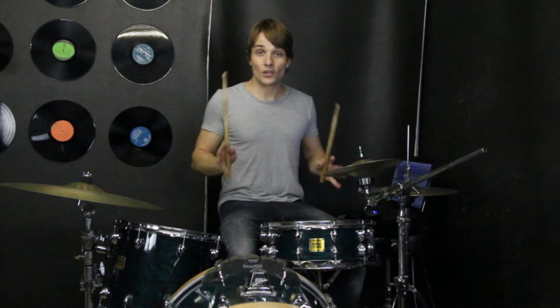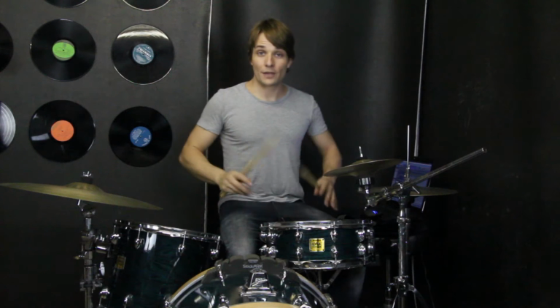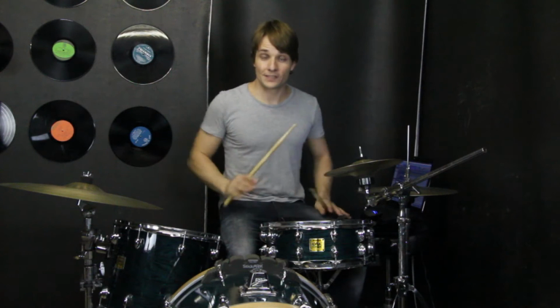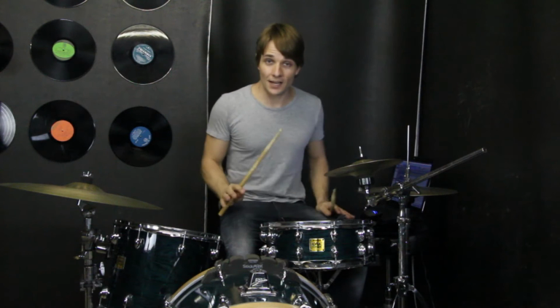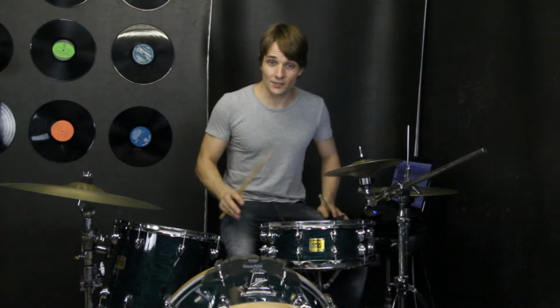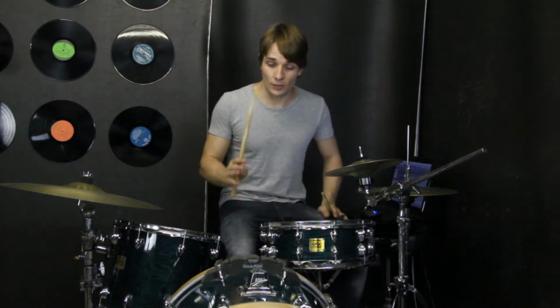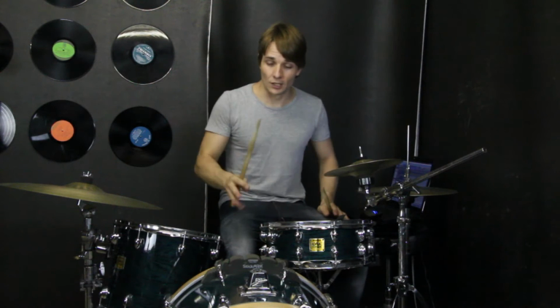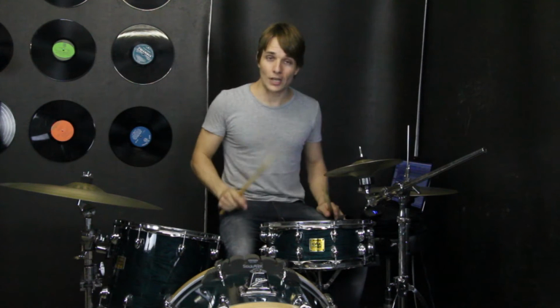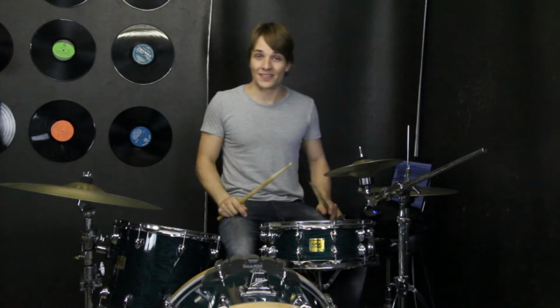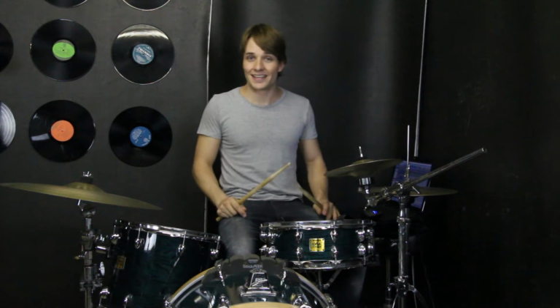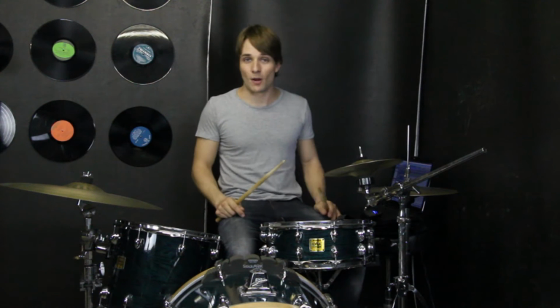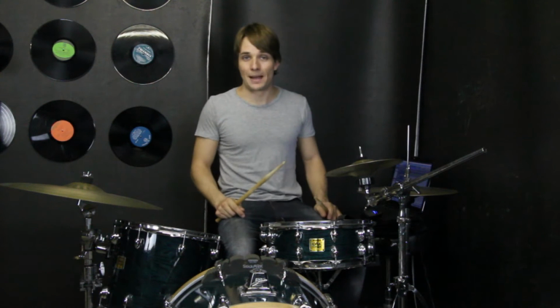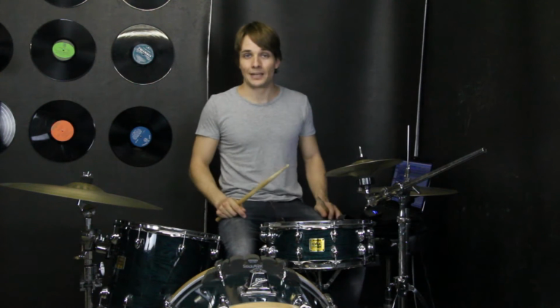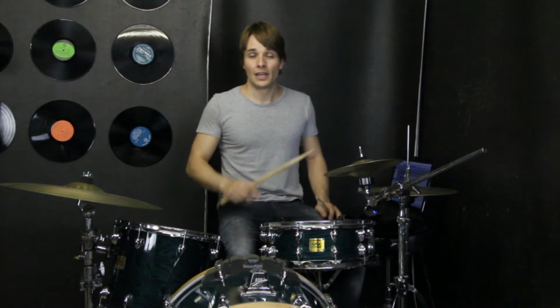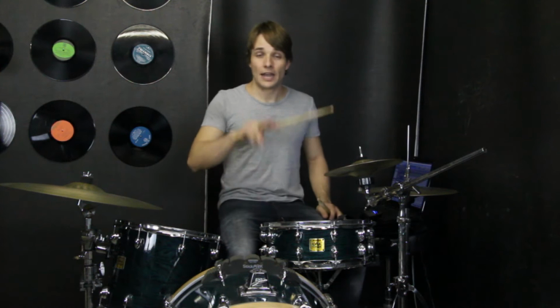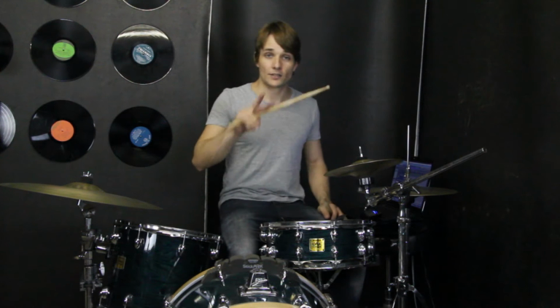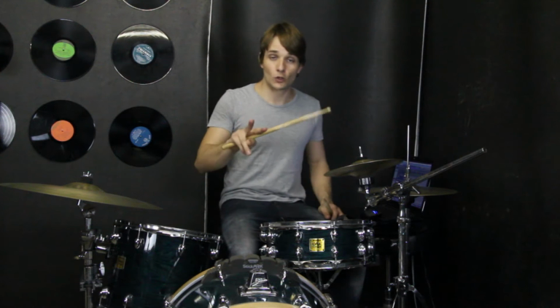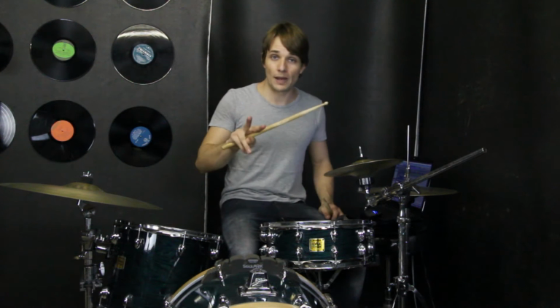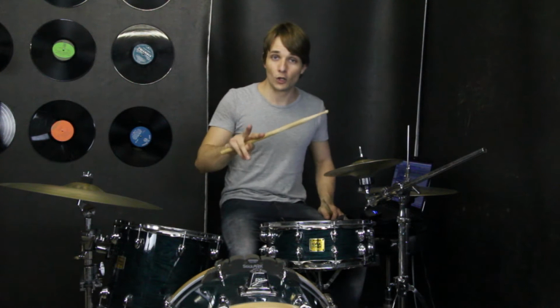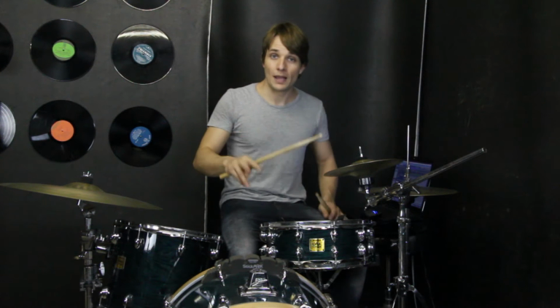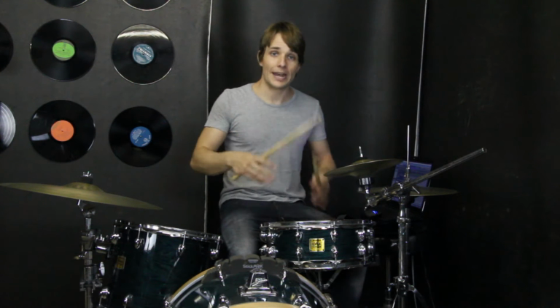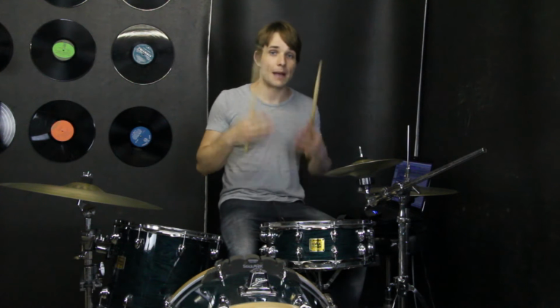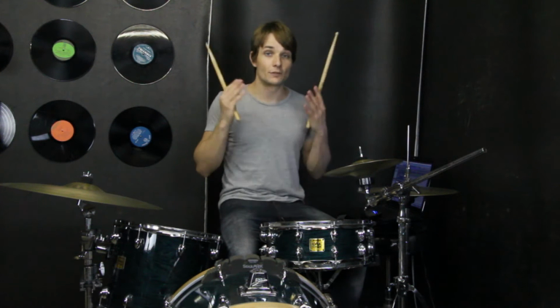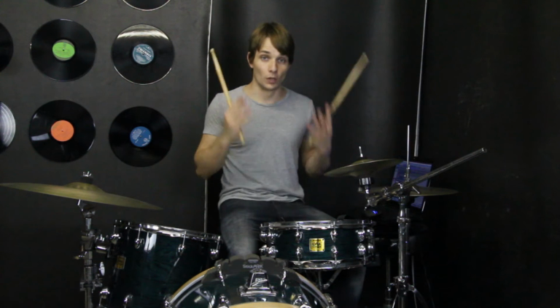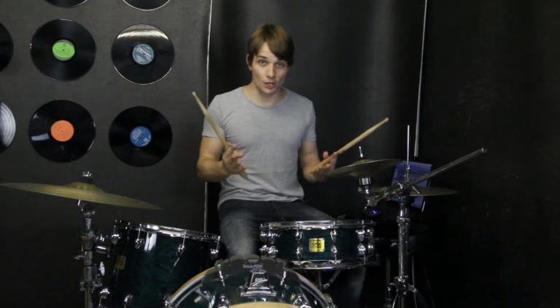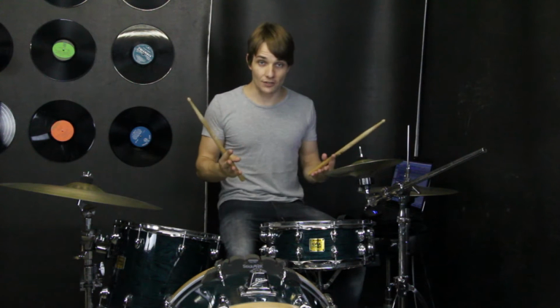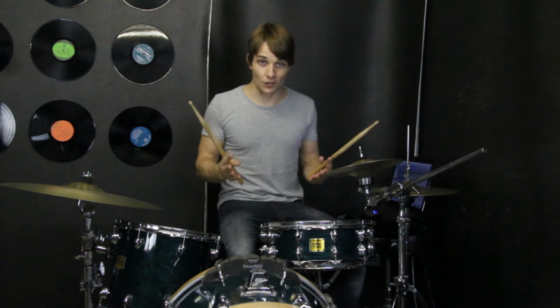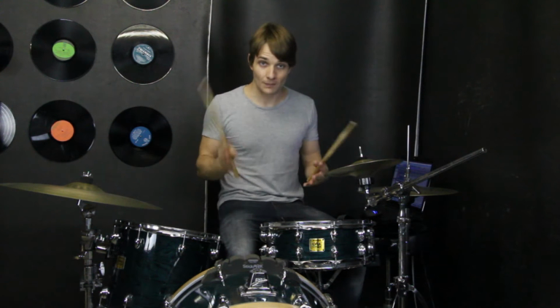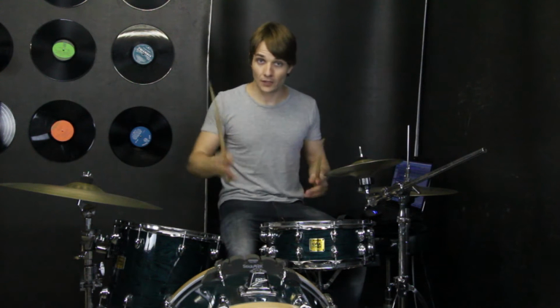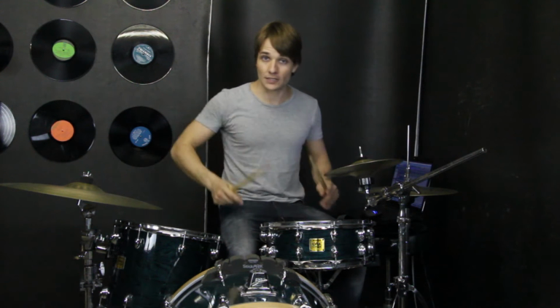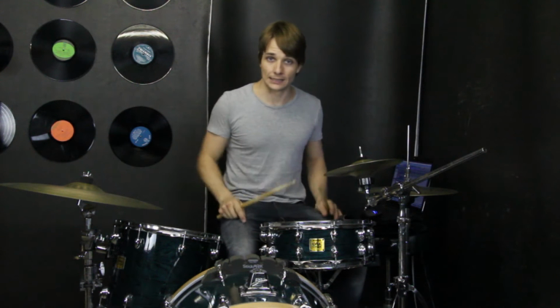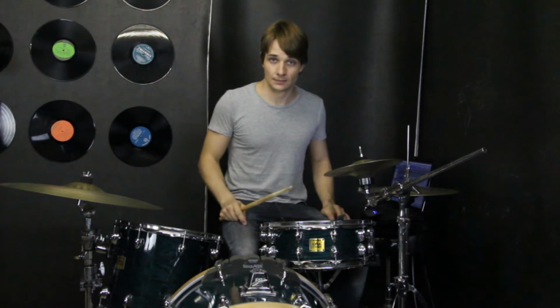For starters we're going to look at the kick drum pattern. It's a 2-bar loop and it happens for a lot of the song. It goes like this.